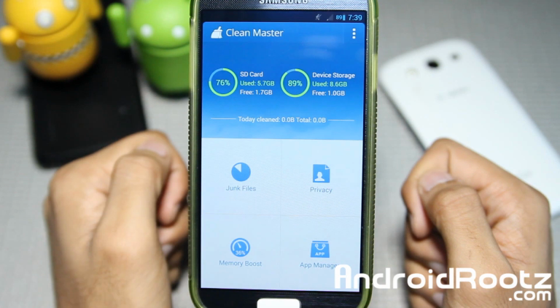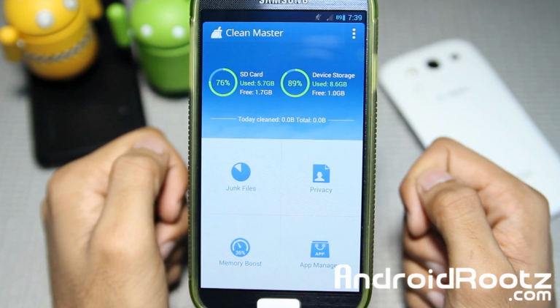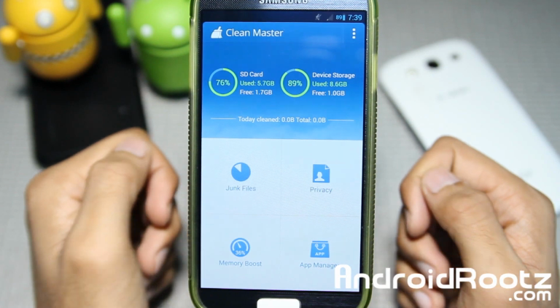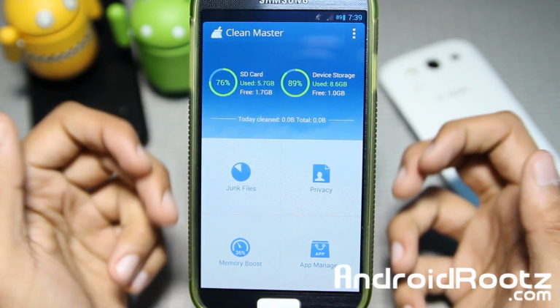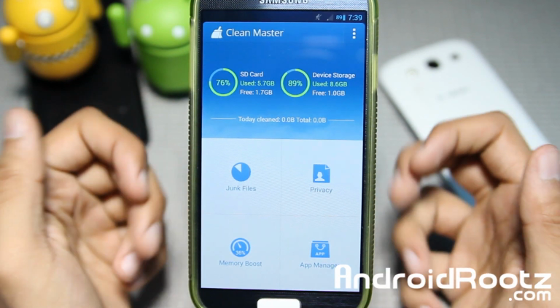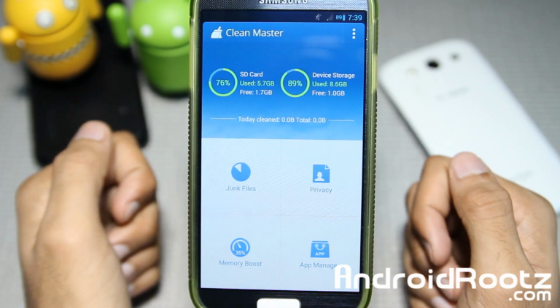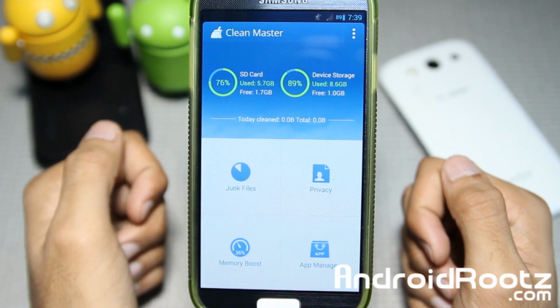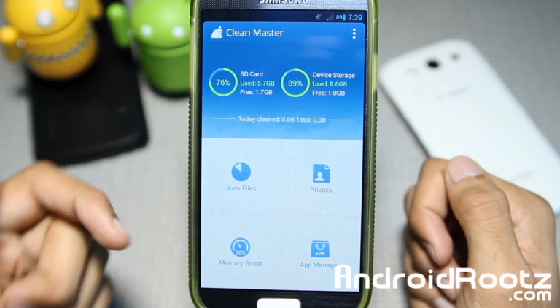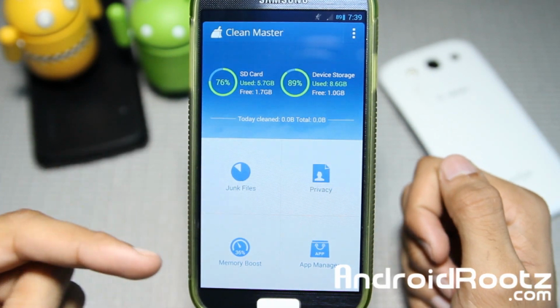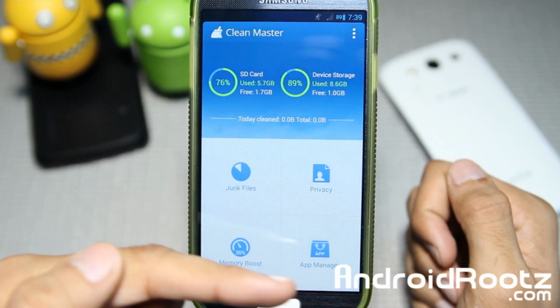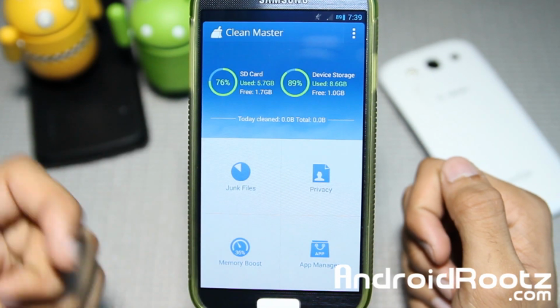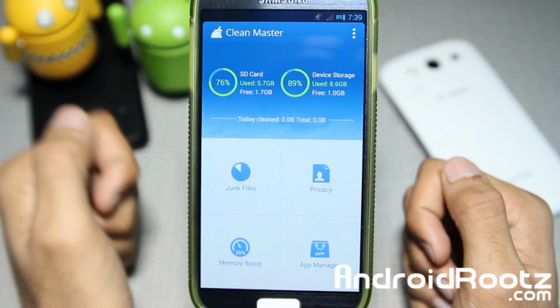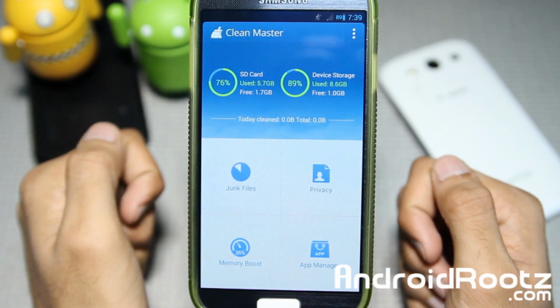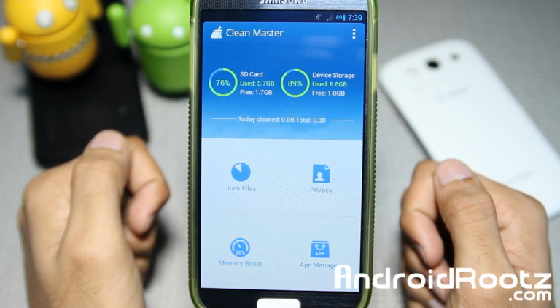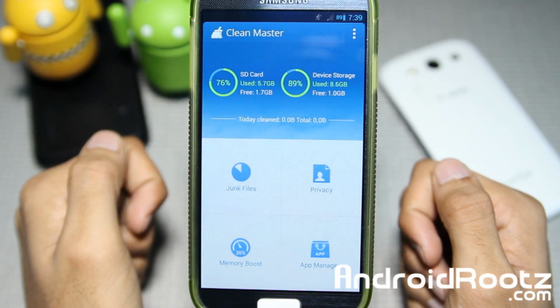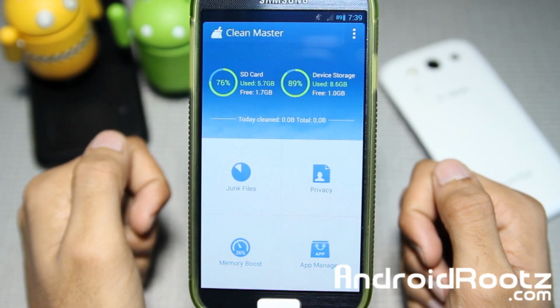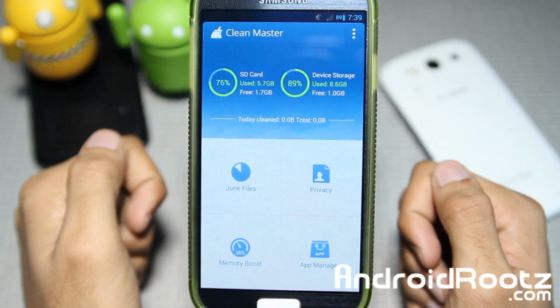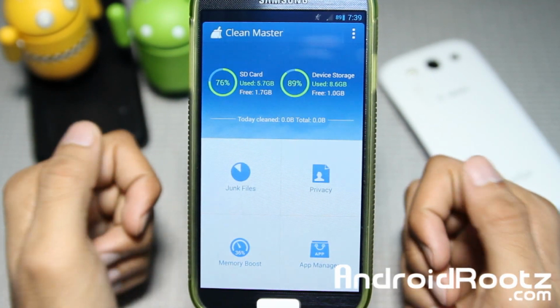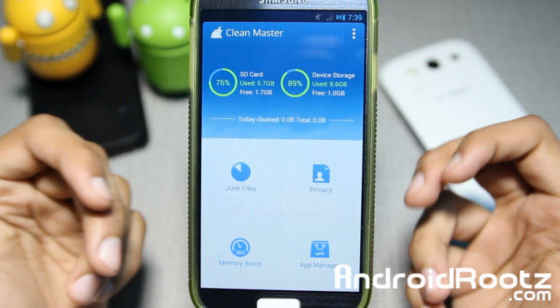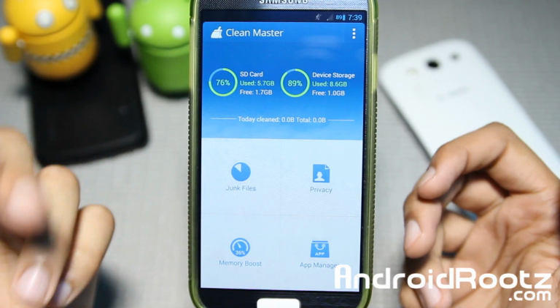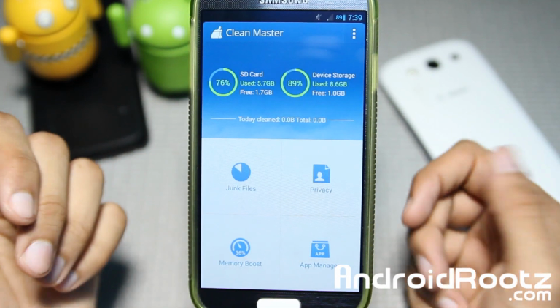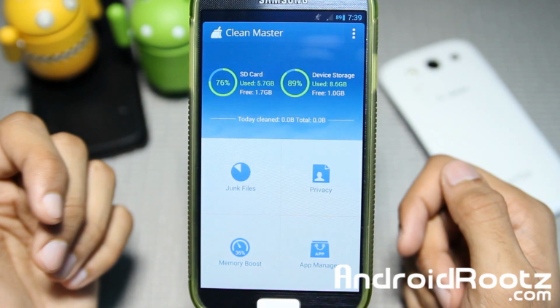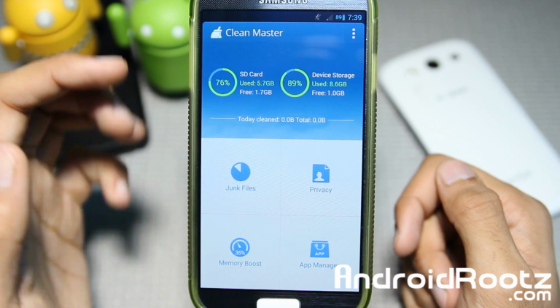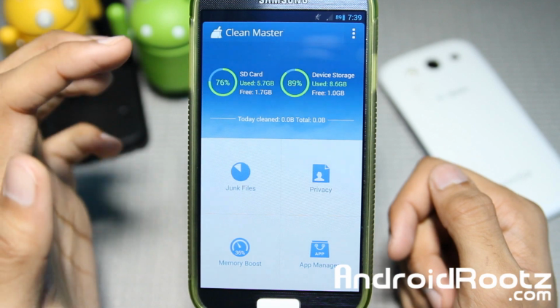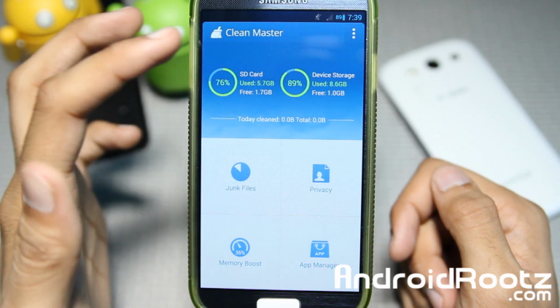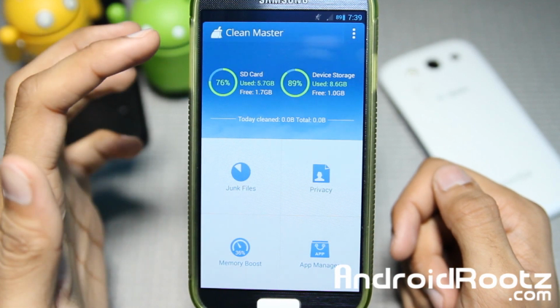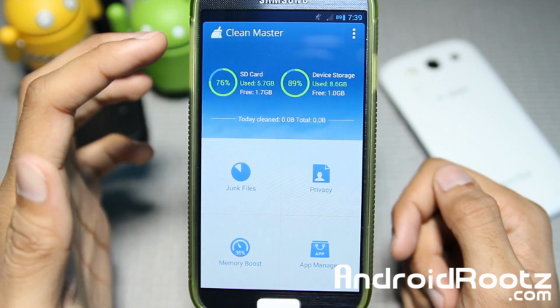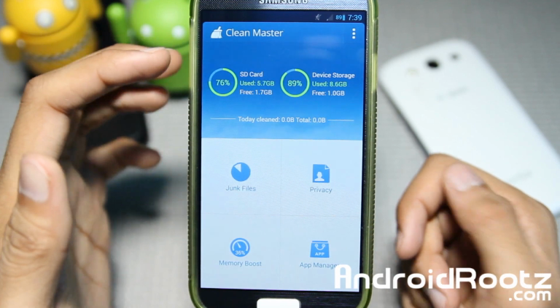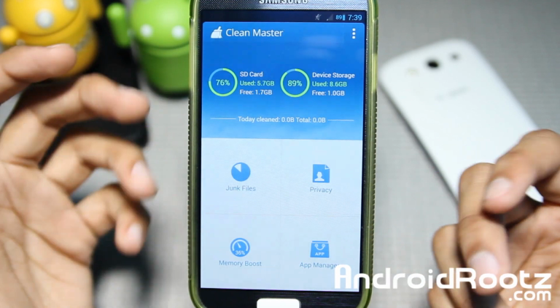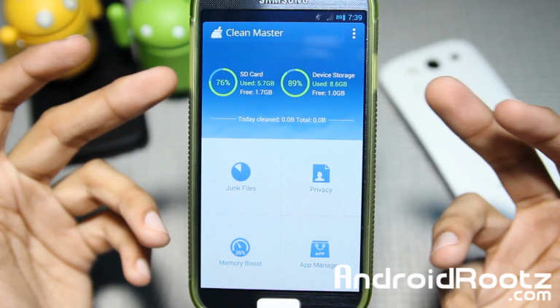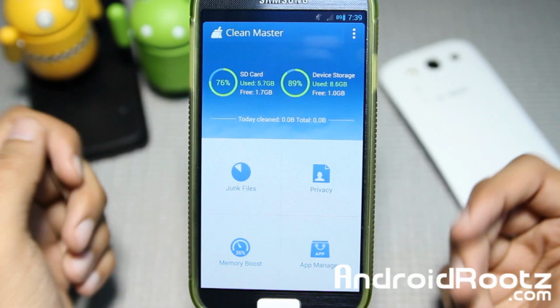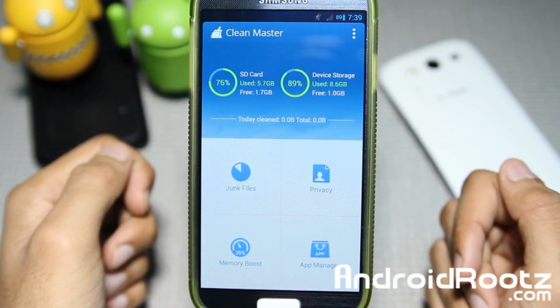Hey, what is up guys? I'm here from AndroidRoots.com and today we're taking a look at a new app called CleanMaster for your Android device.